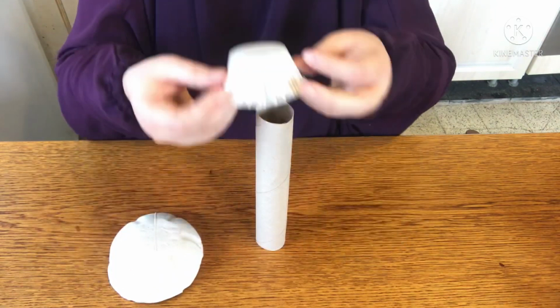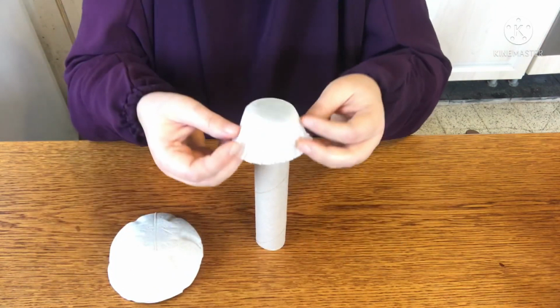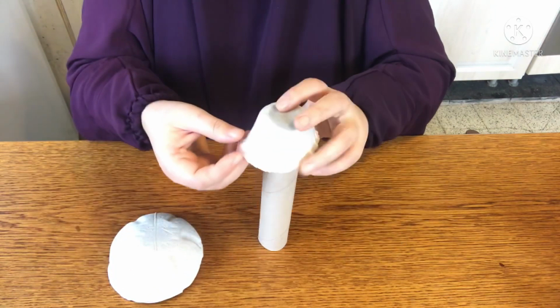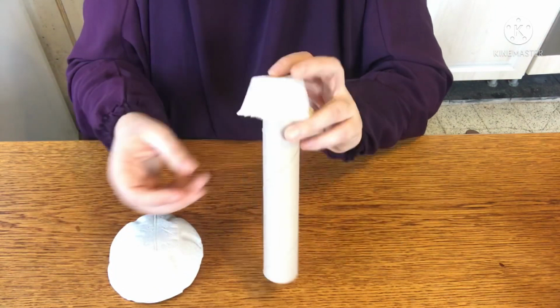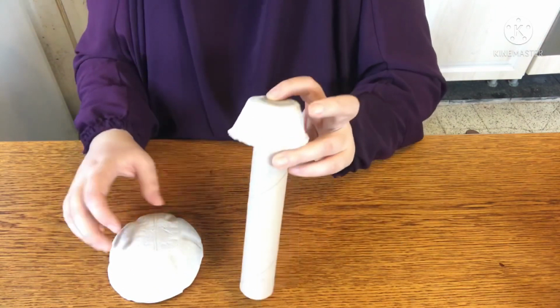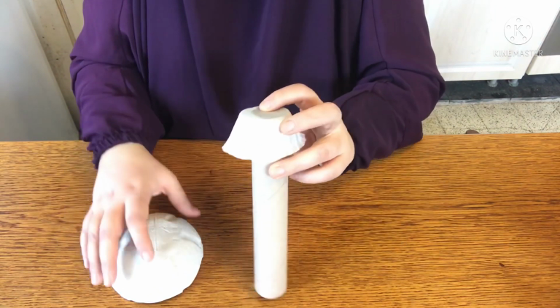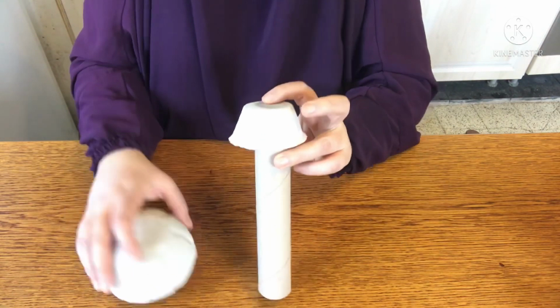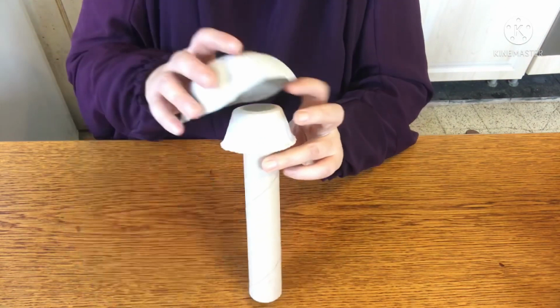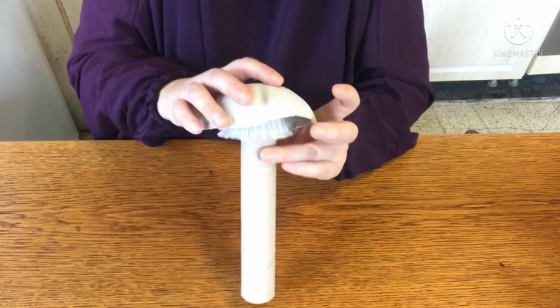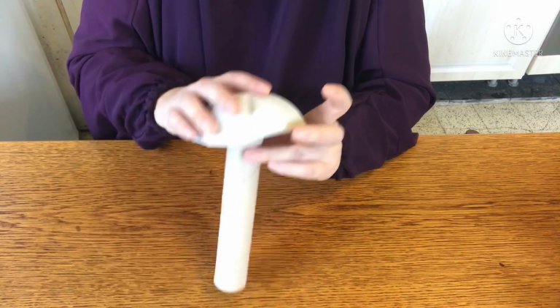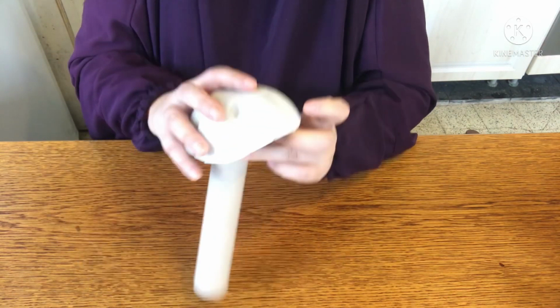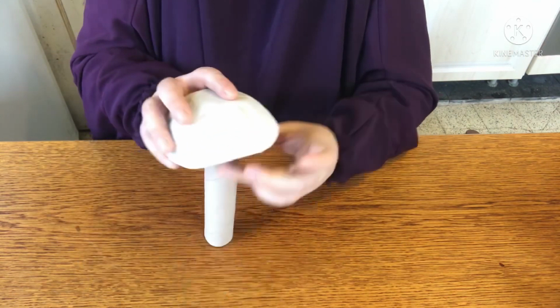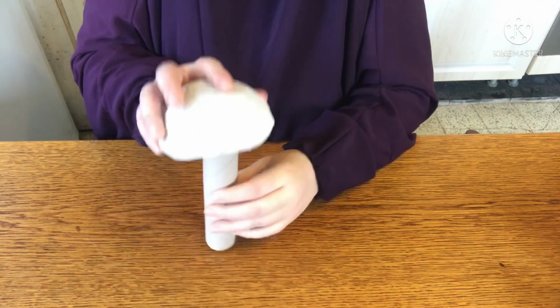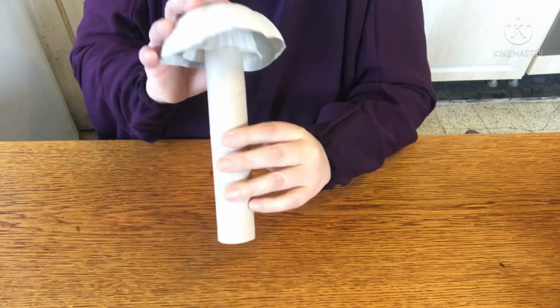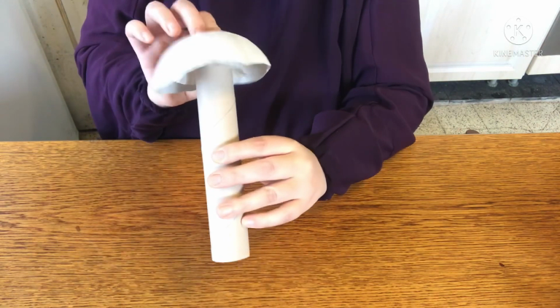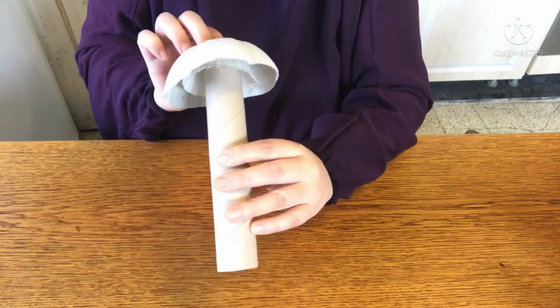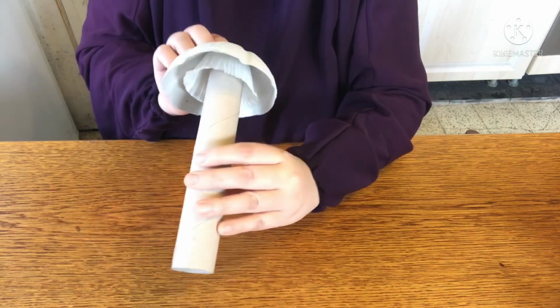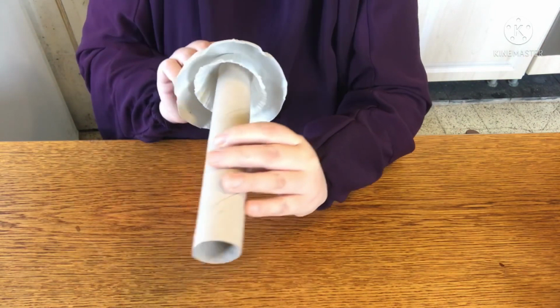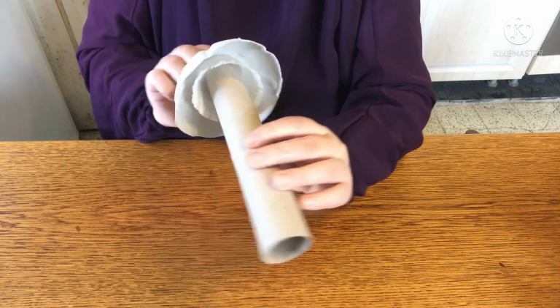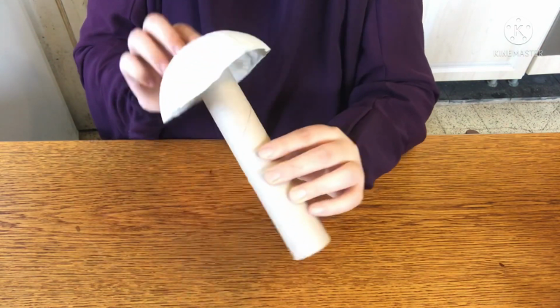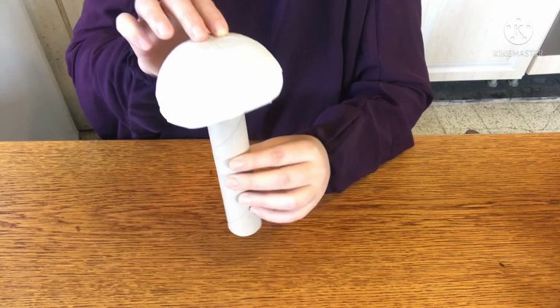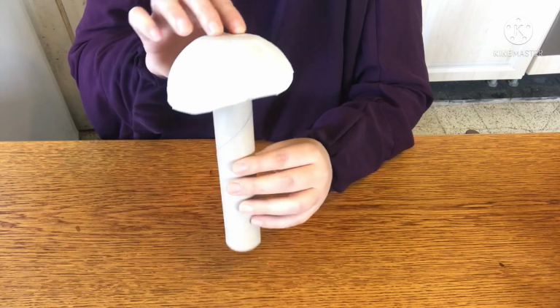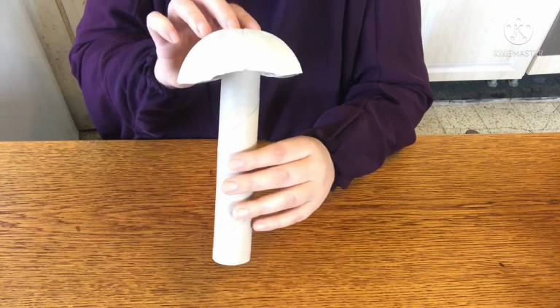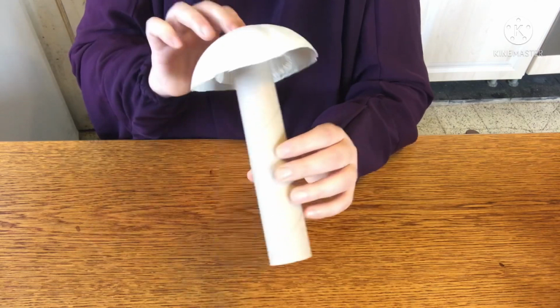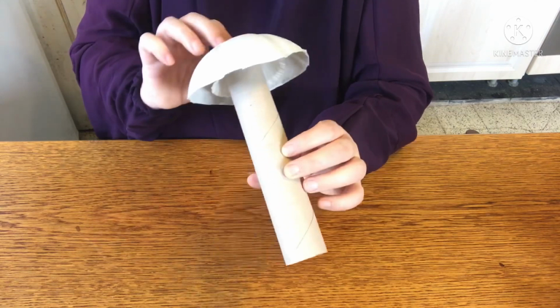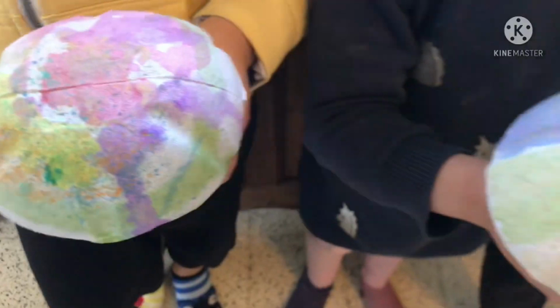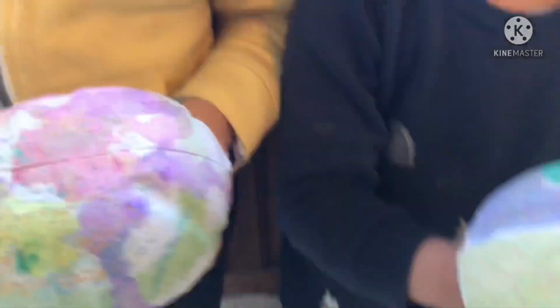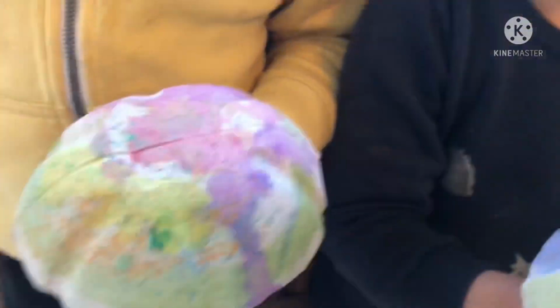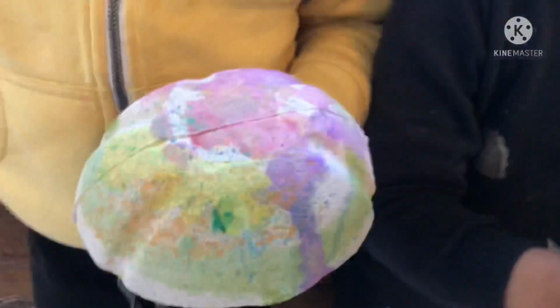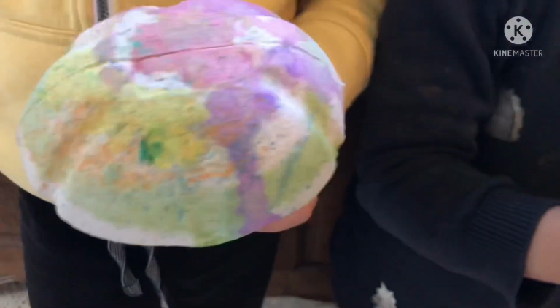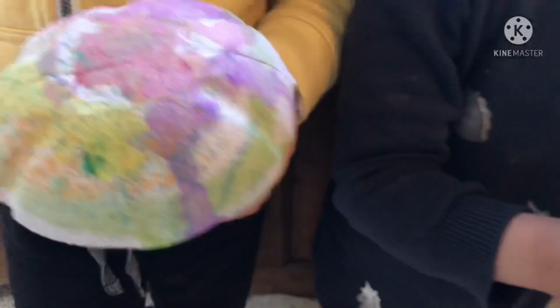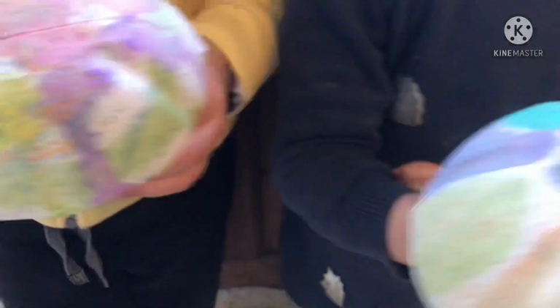Then glue the cupcake wrap on top of the tube and glue the cap on top of that. These are the ones my kids made.